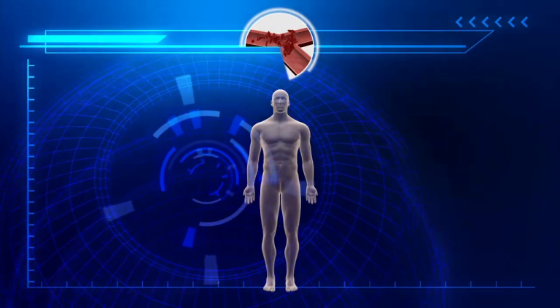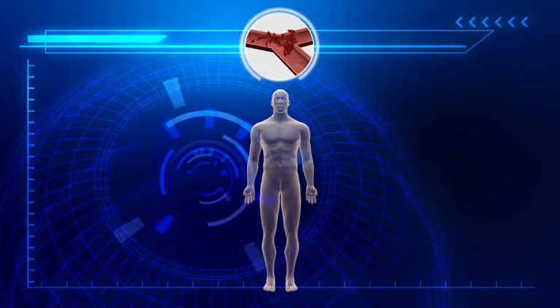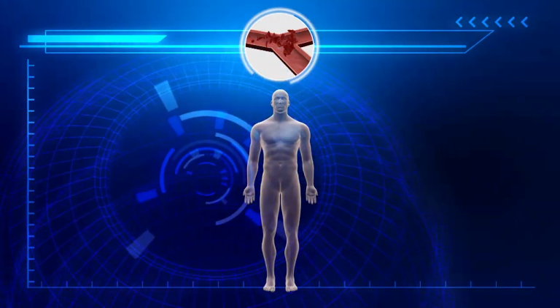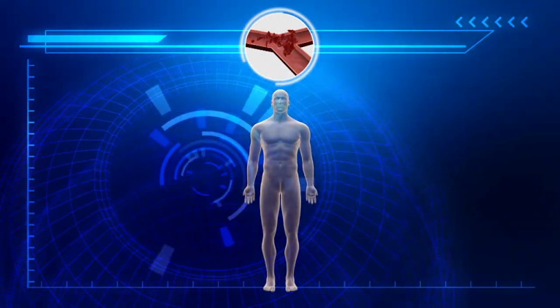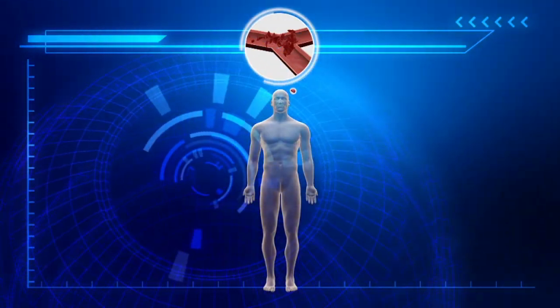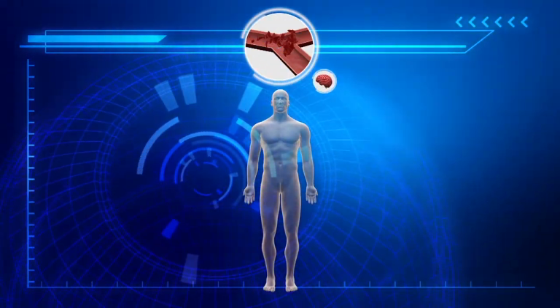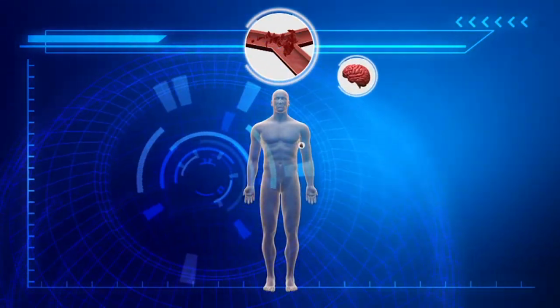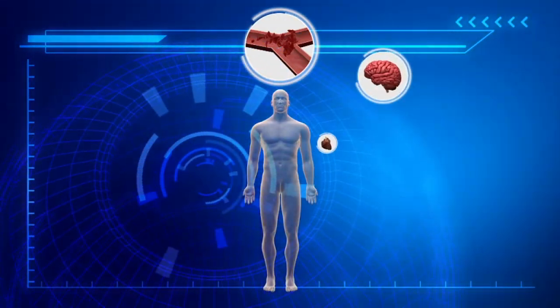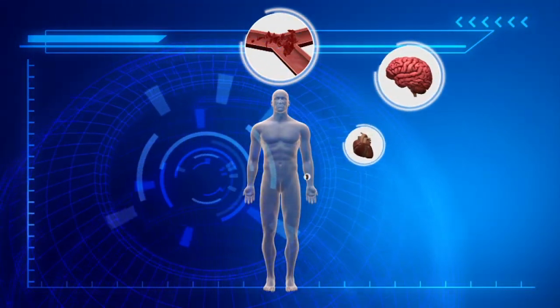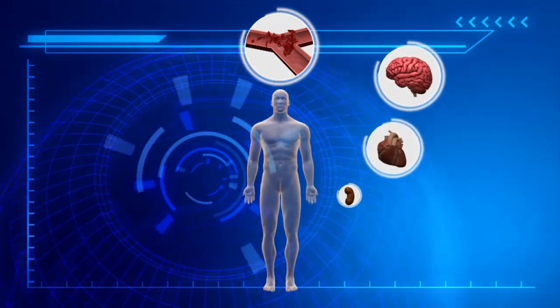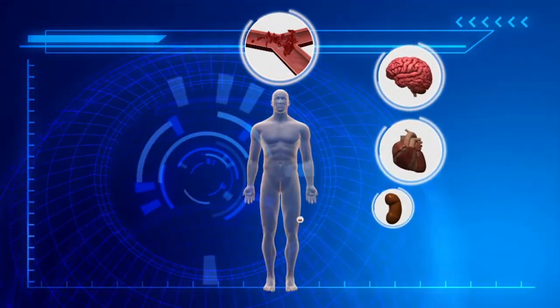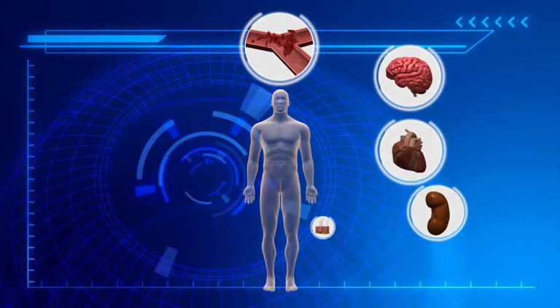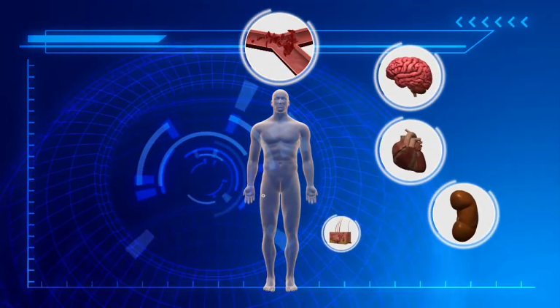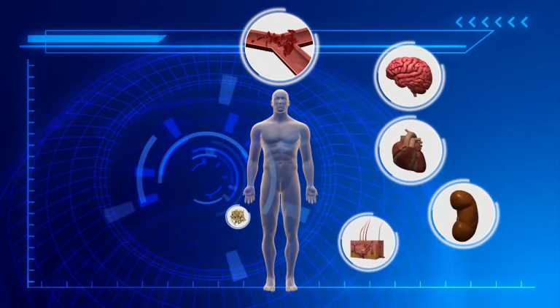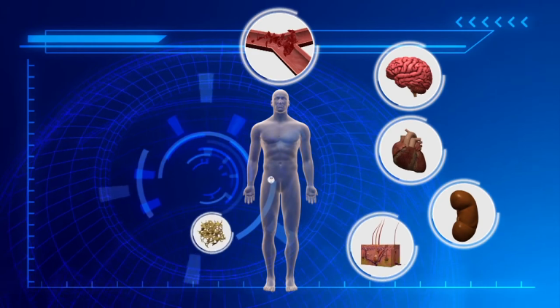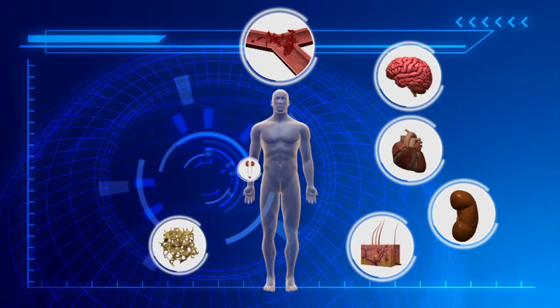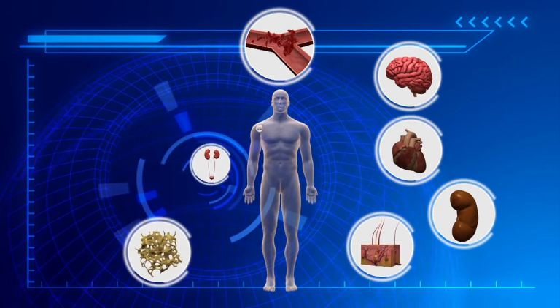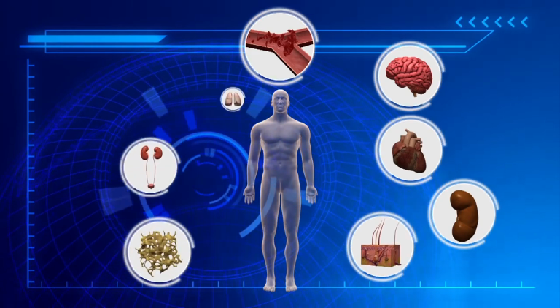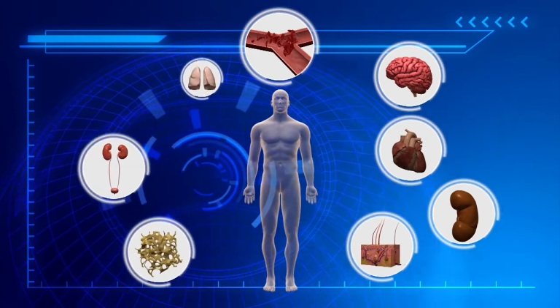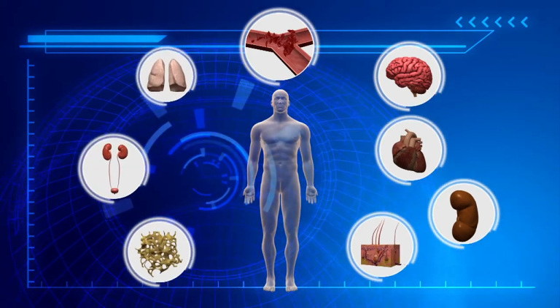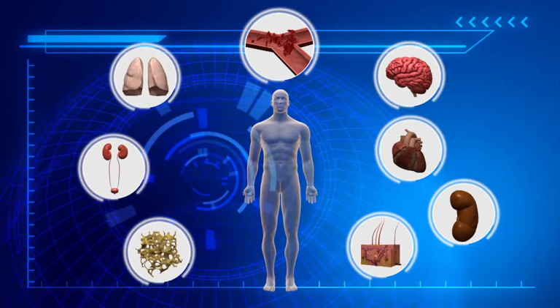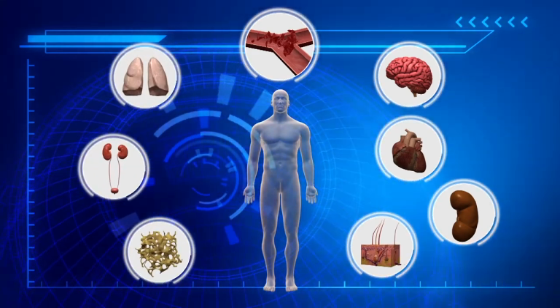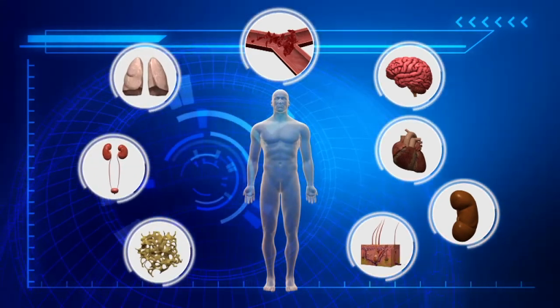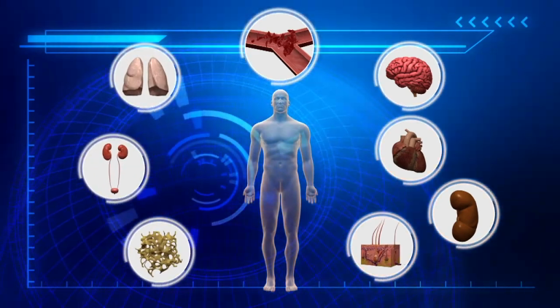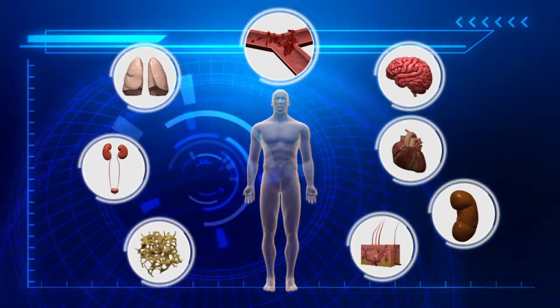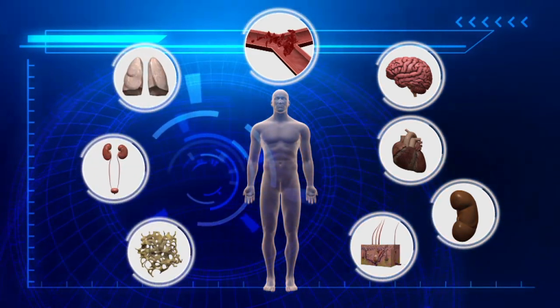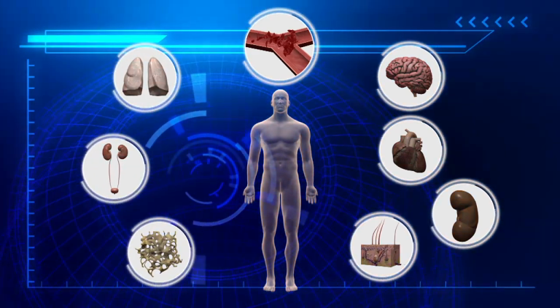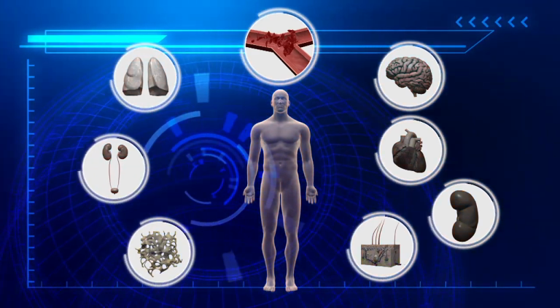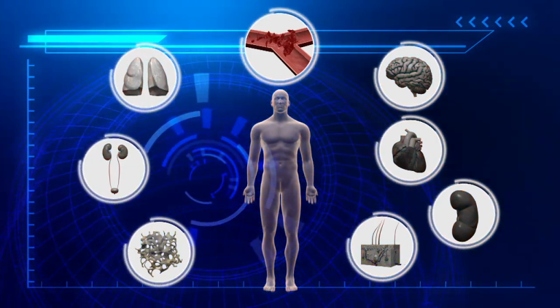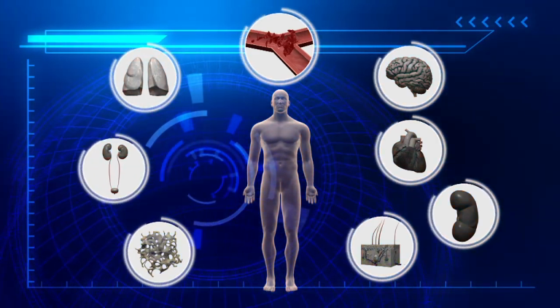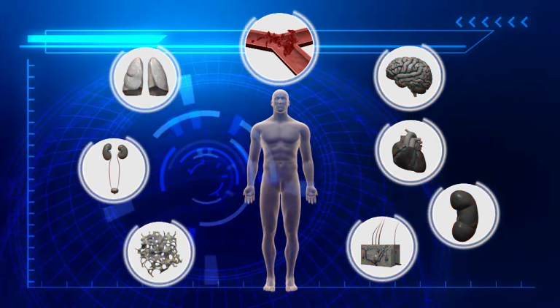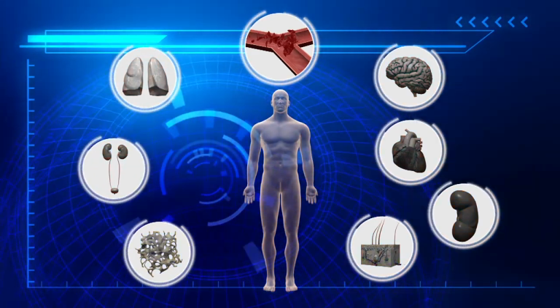Anemia causes various organ damage over time, affecting the brain, heart, spleen, lungs and kidneys, as well as the skin and bones.